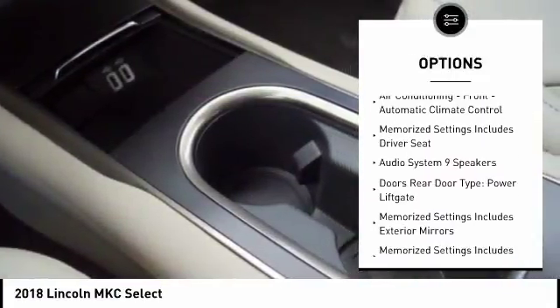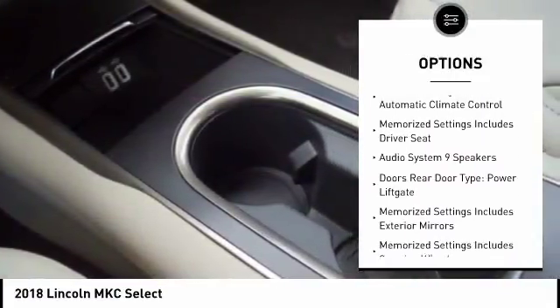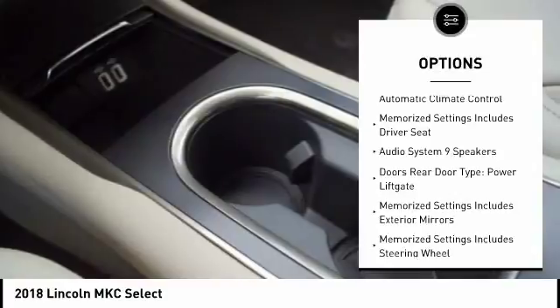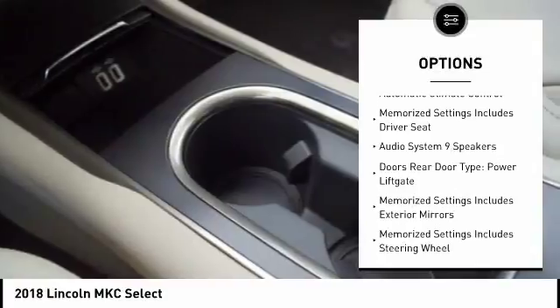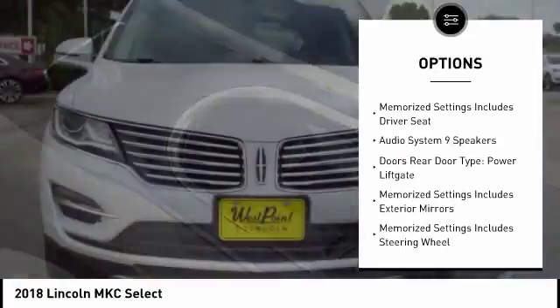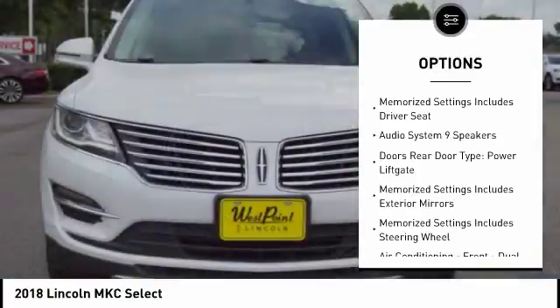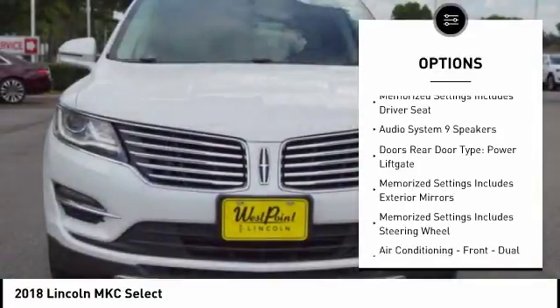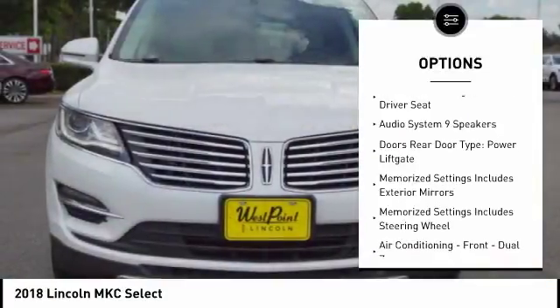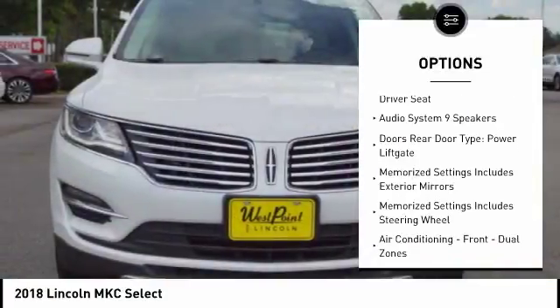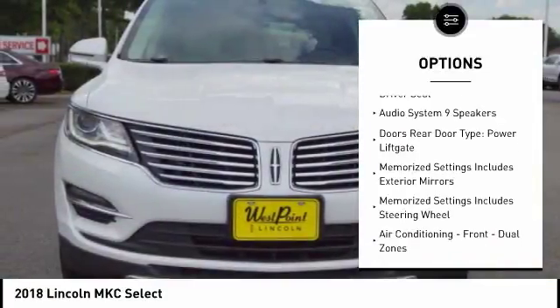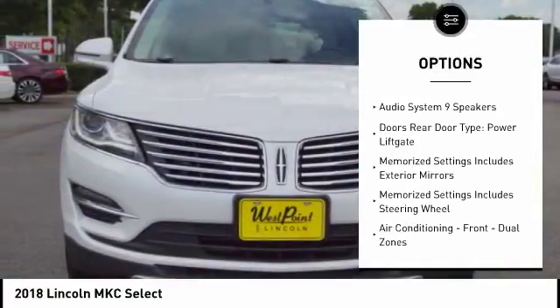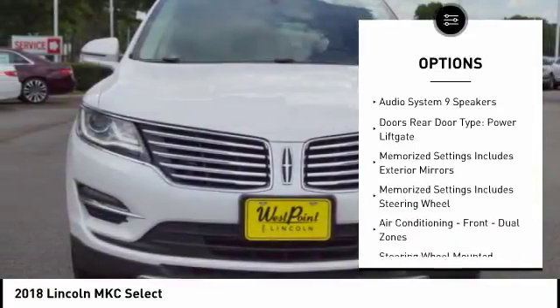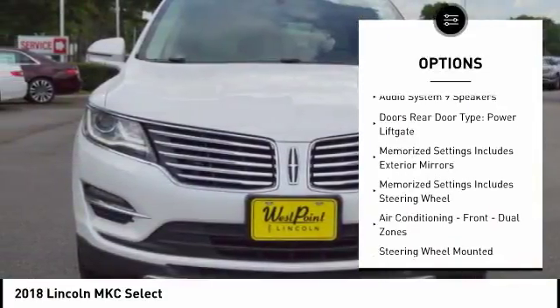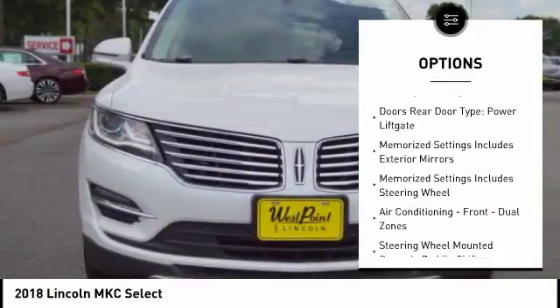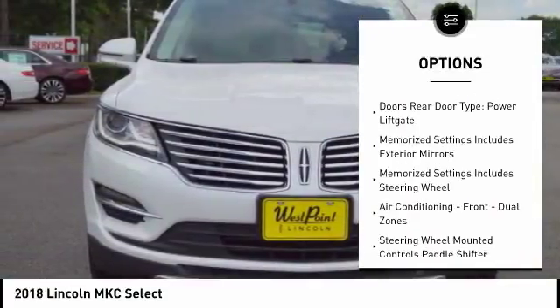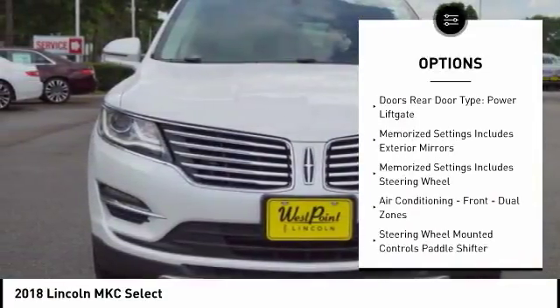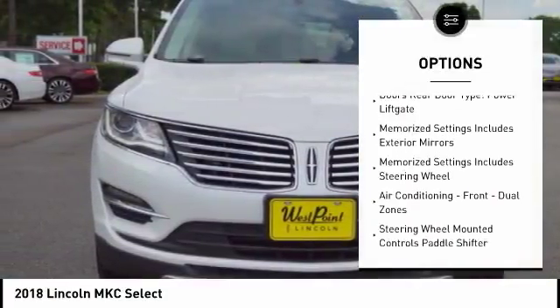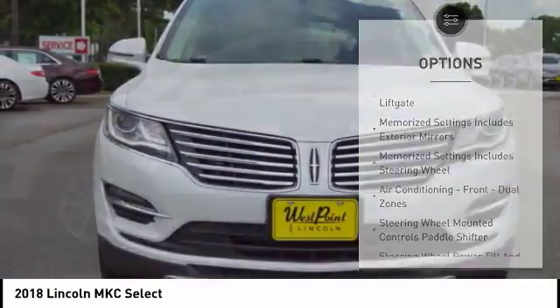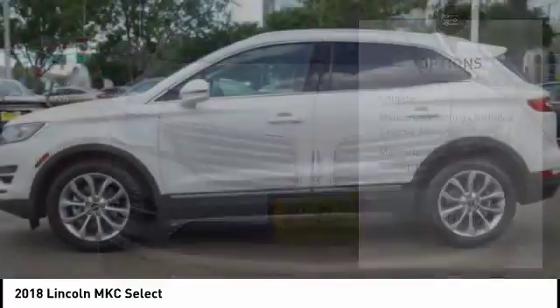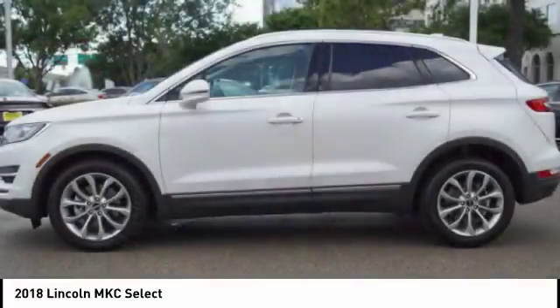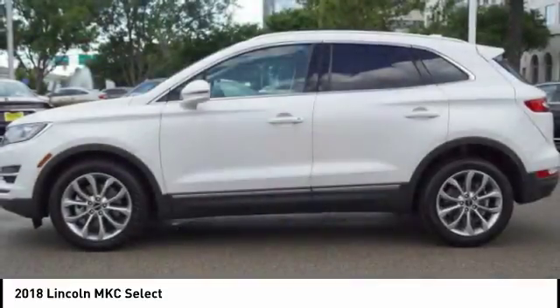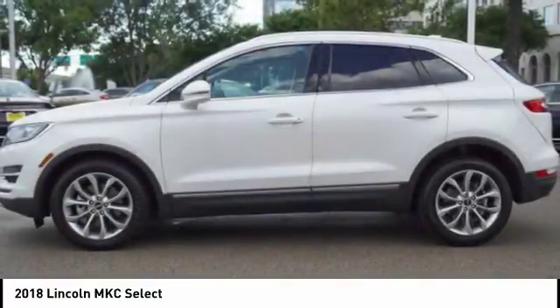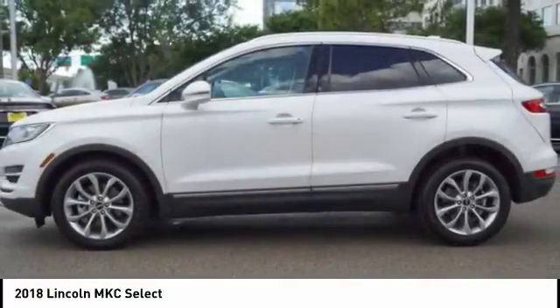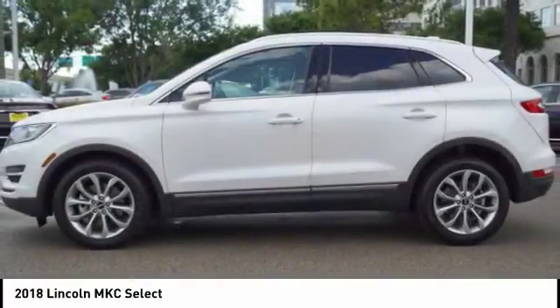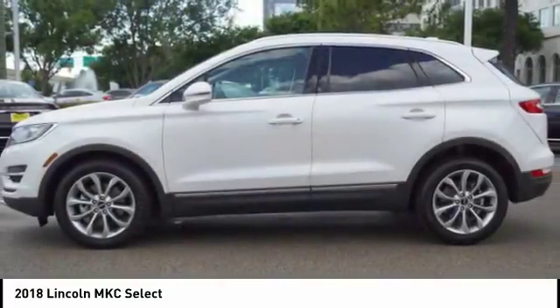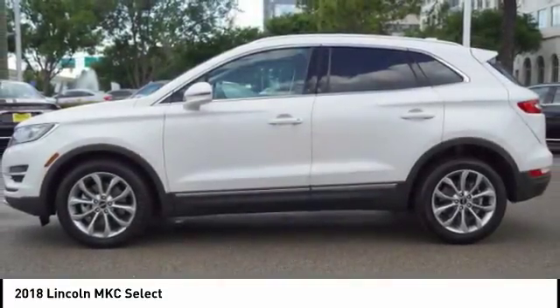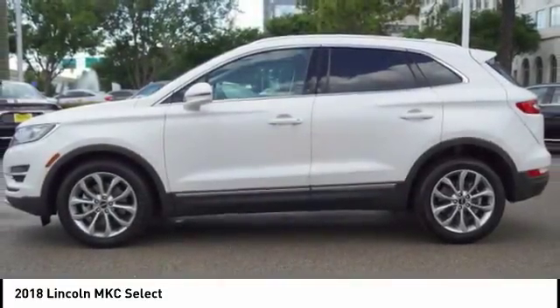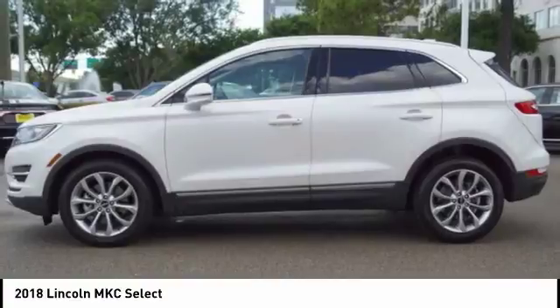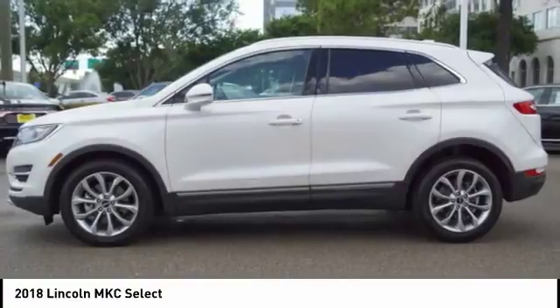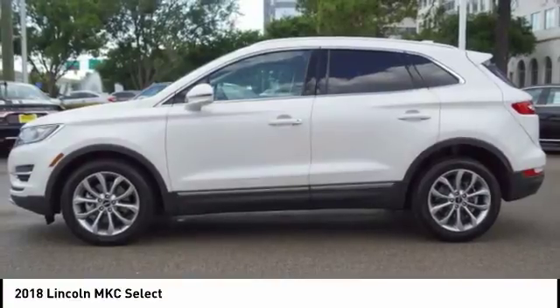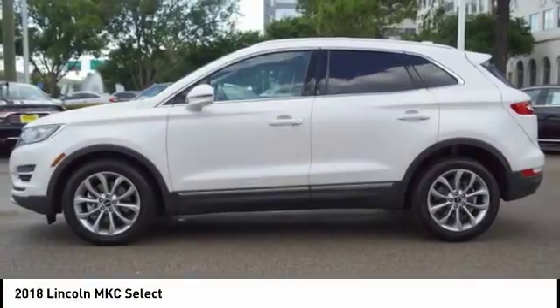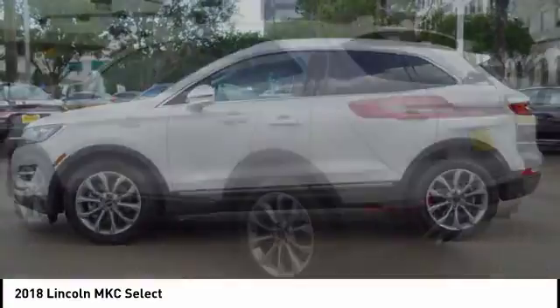Leather trim seats, power steering, cruise control, universal garage door opener, fog lights, compass.